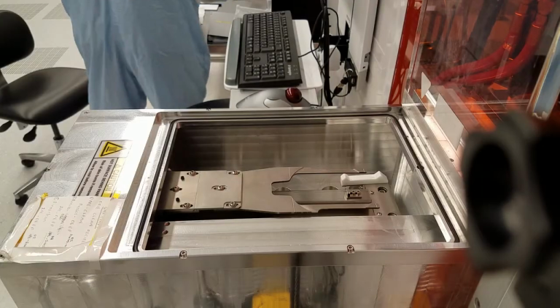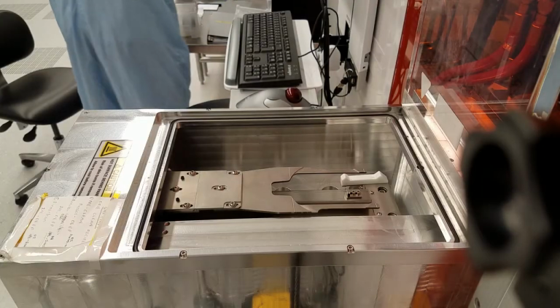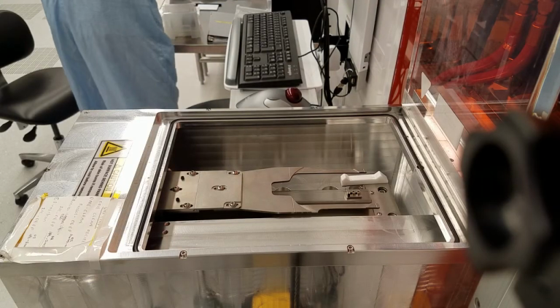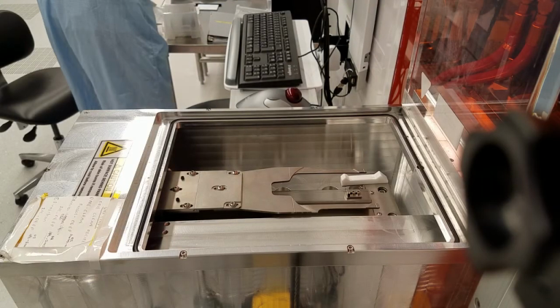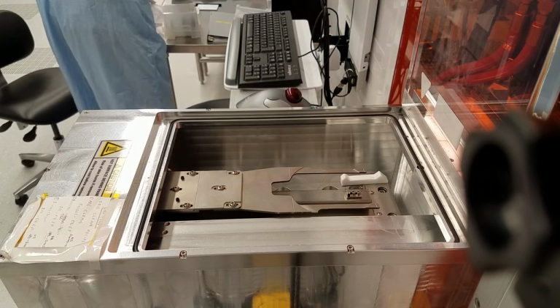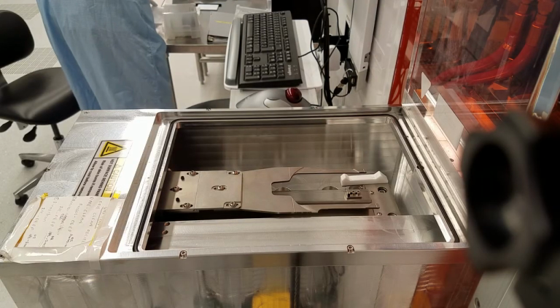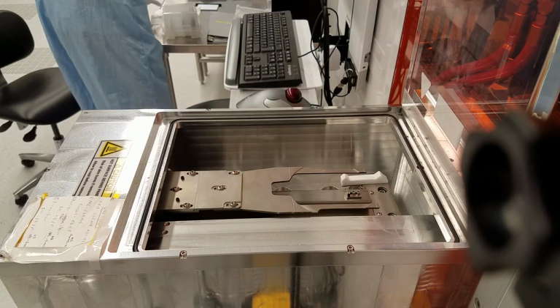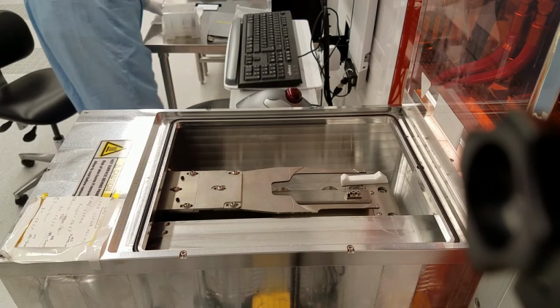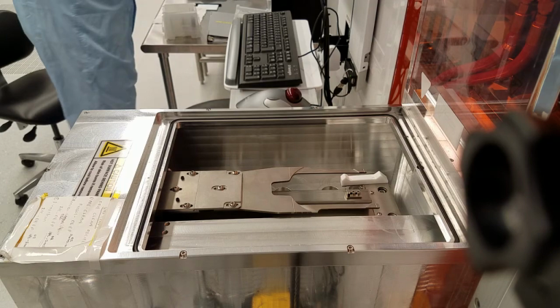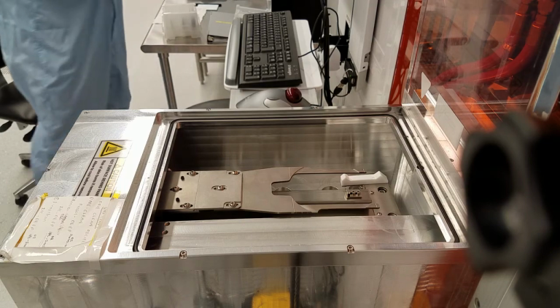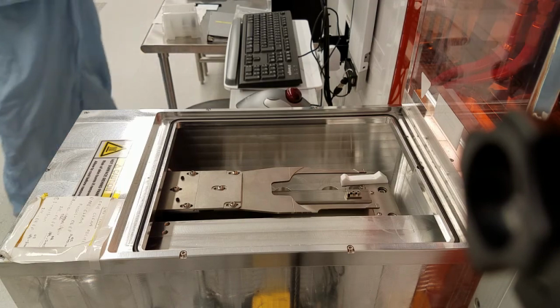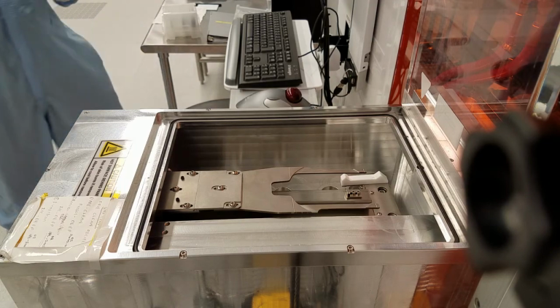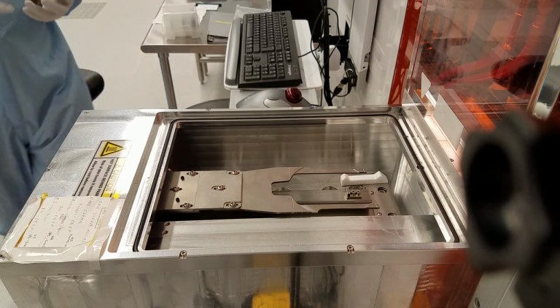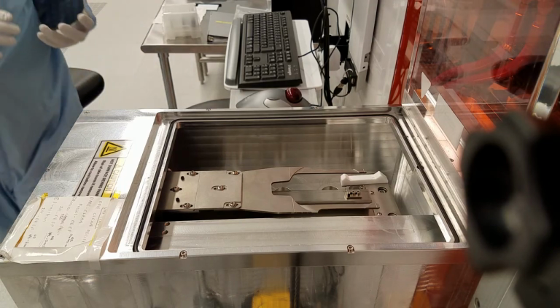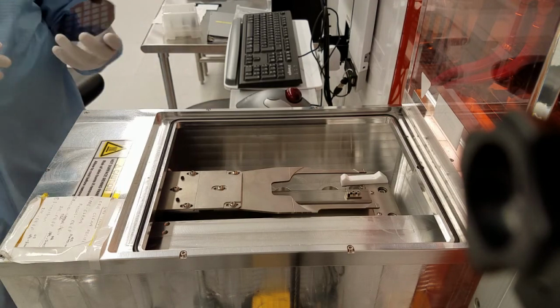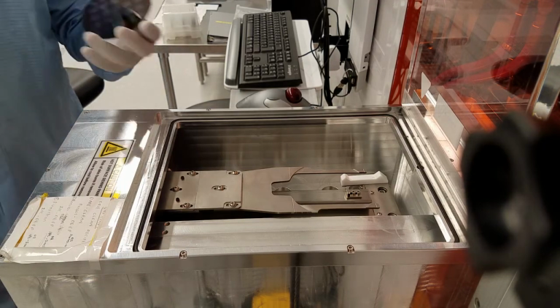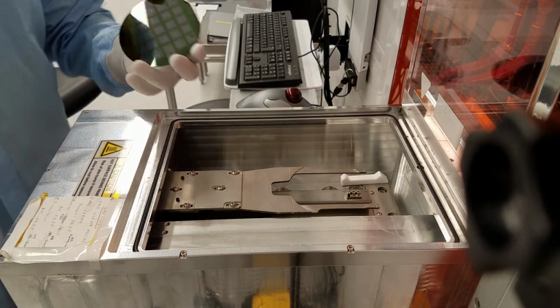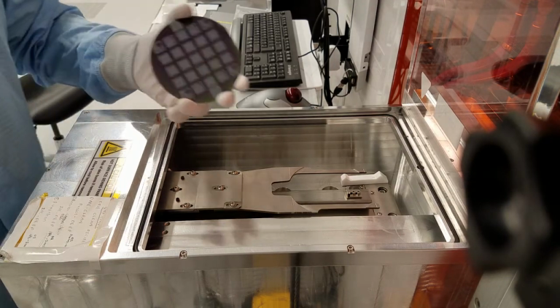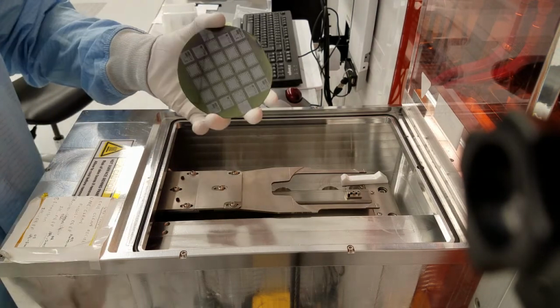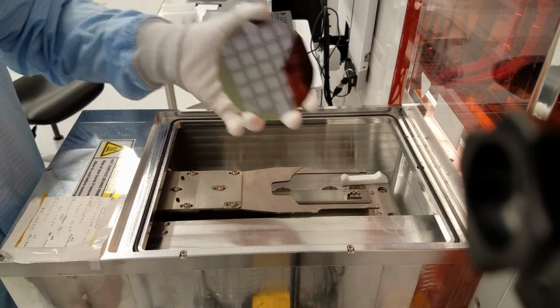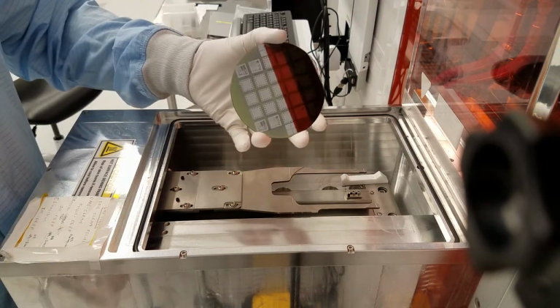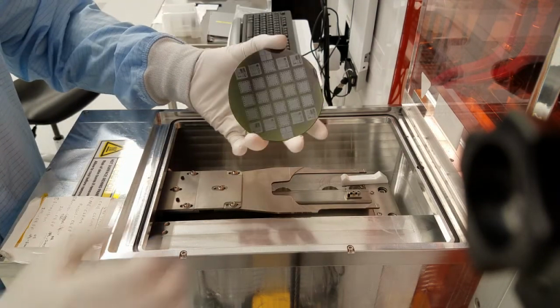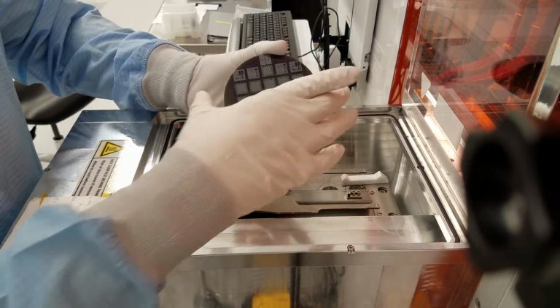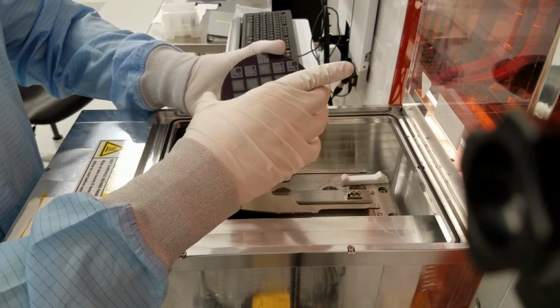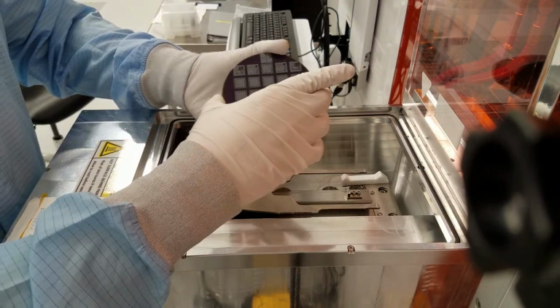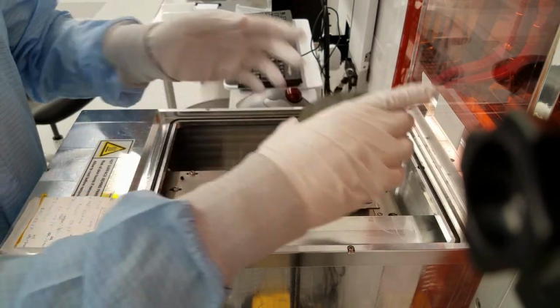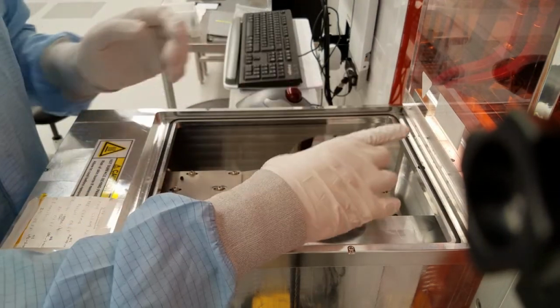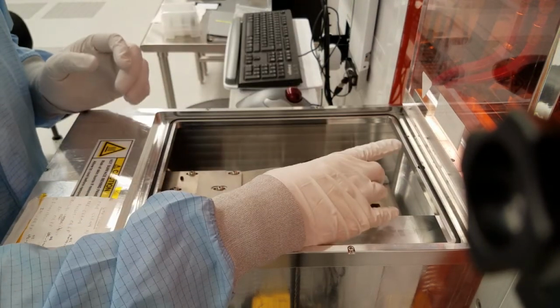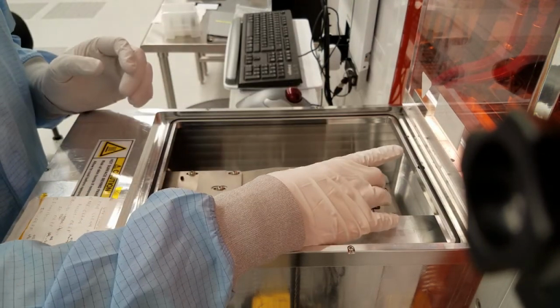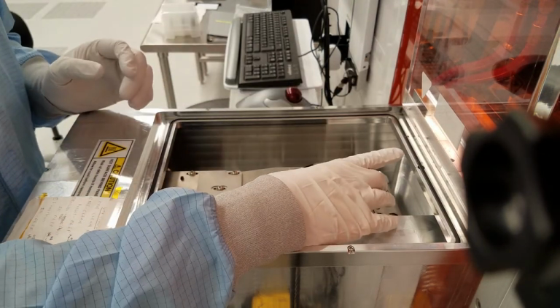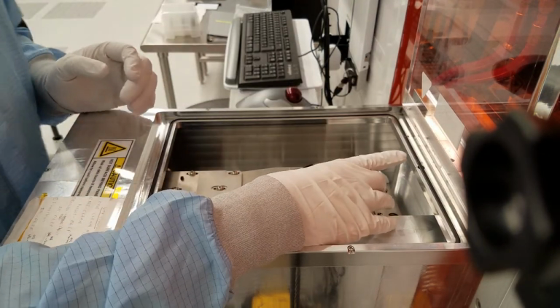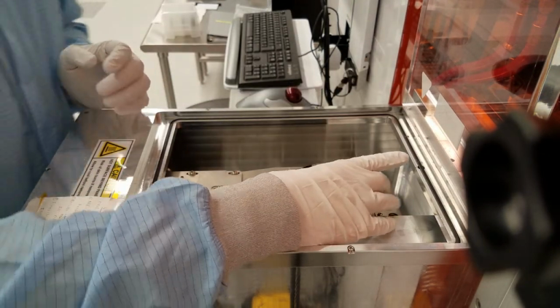Put your wafer in the load lock. Remember to line up the major flat, close the lid, and run our sequence.